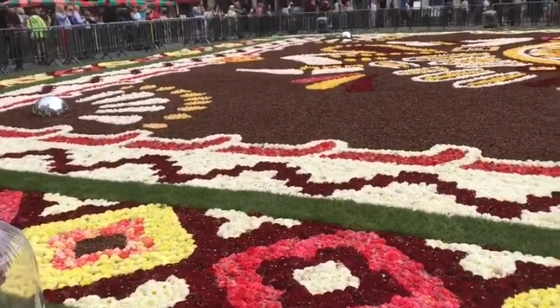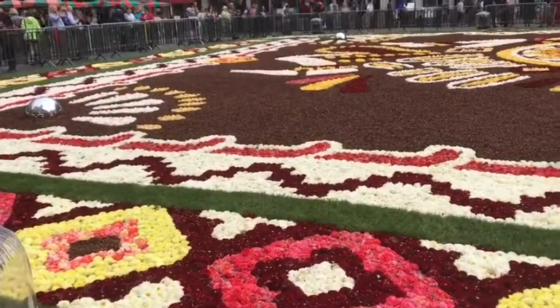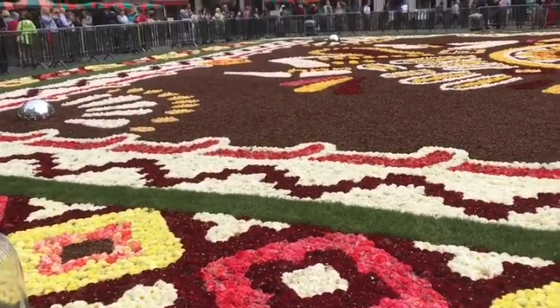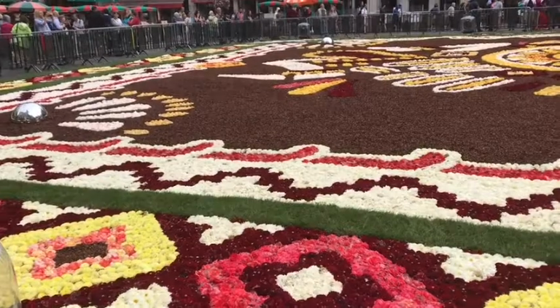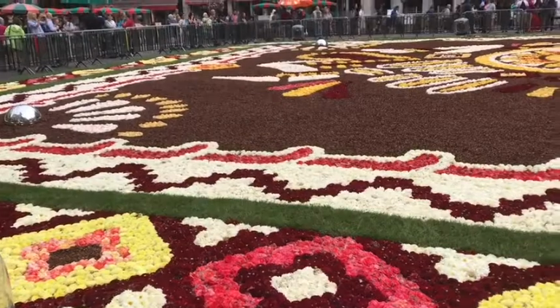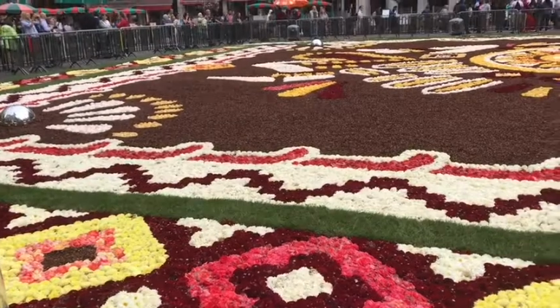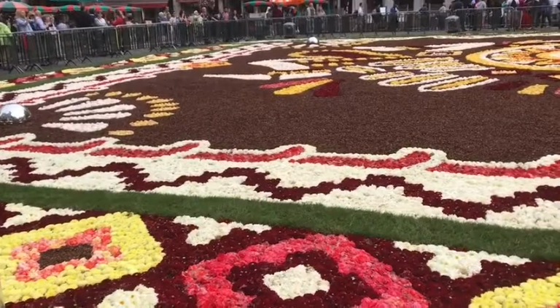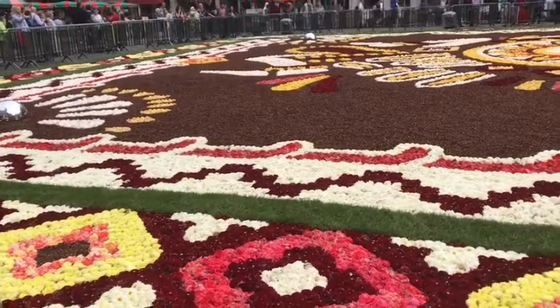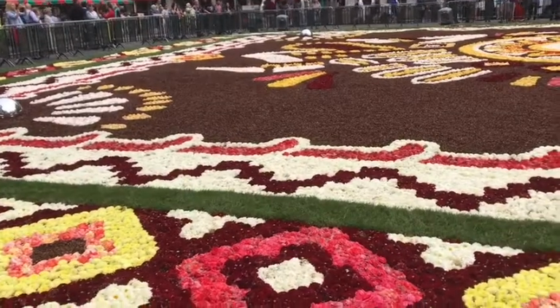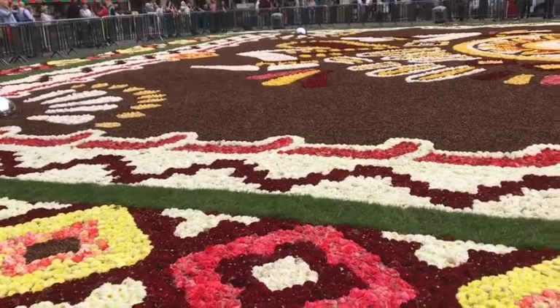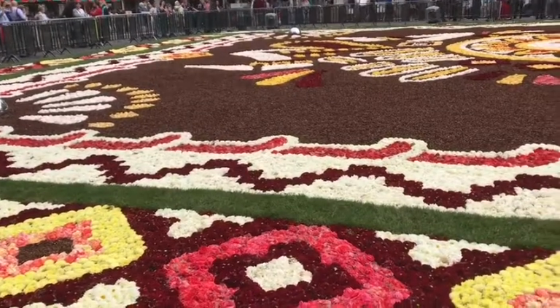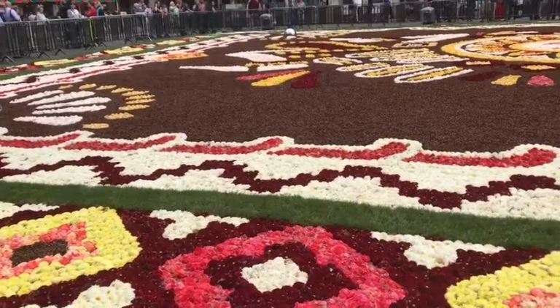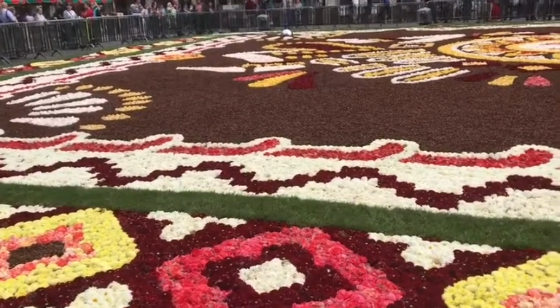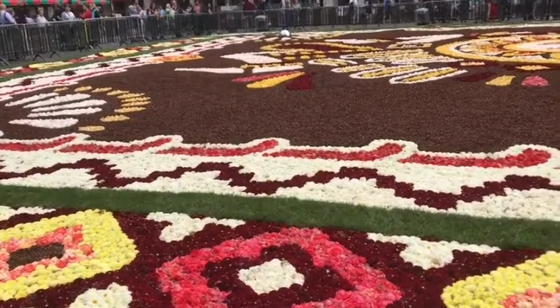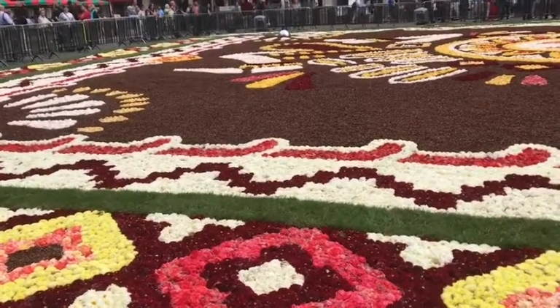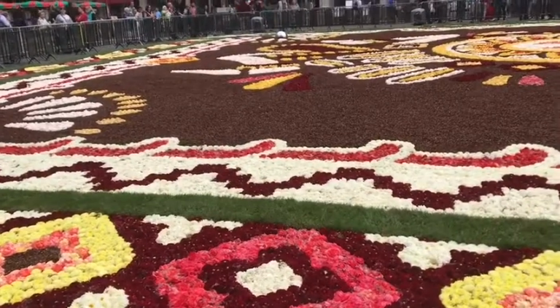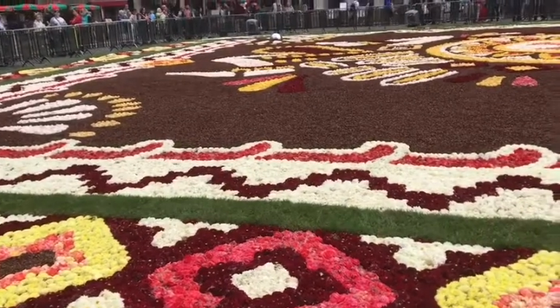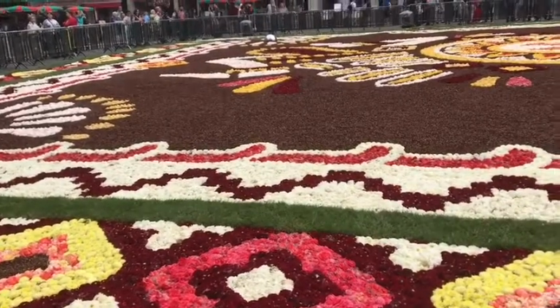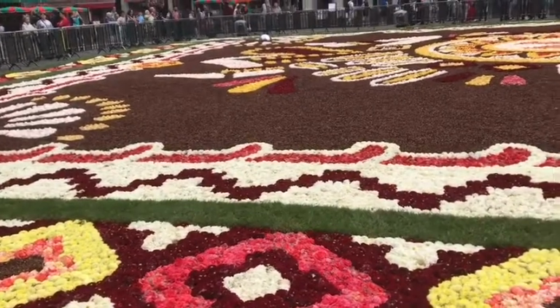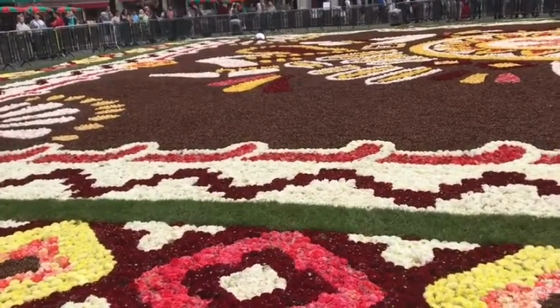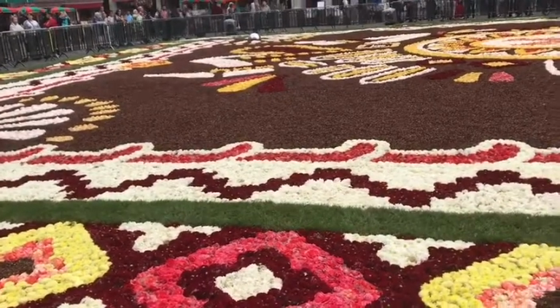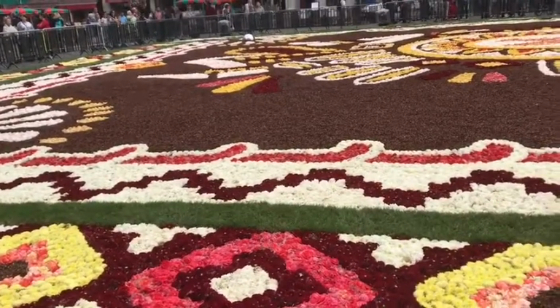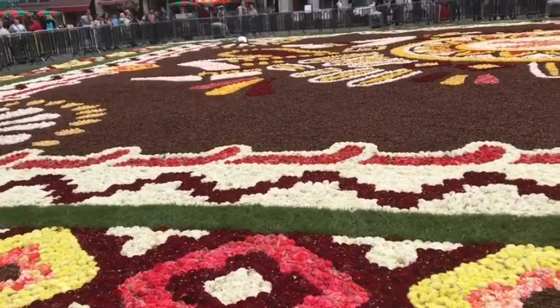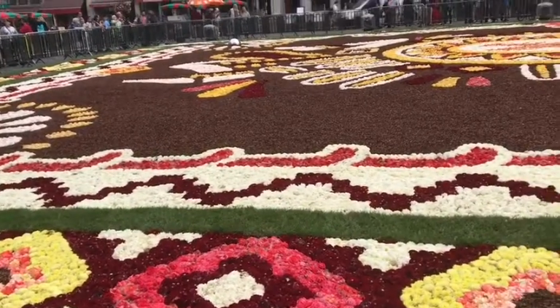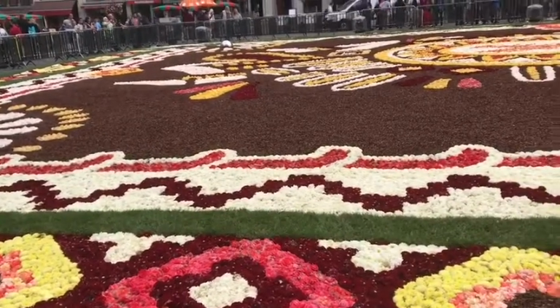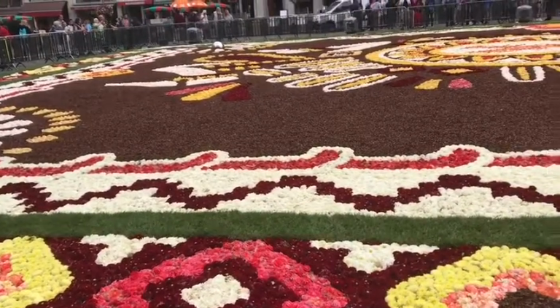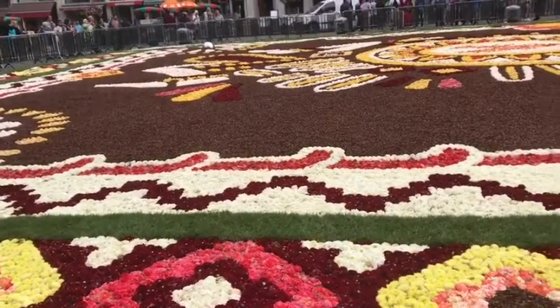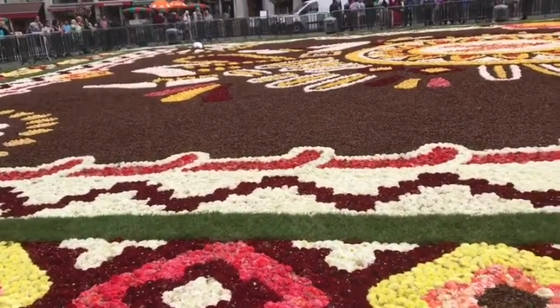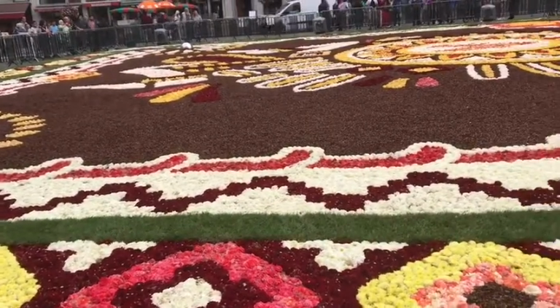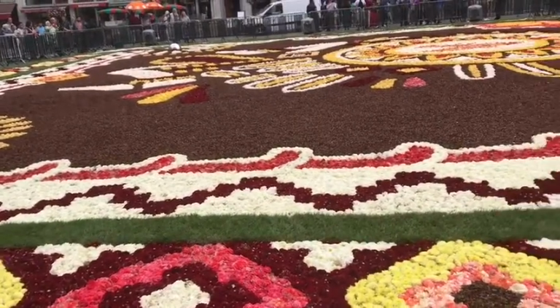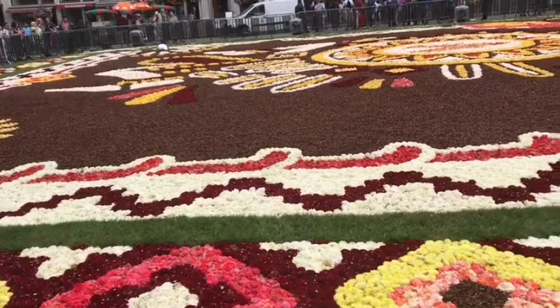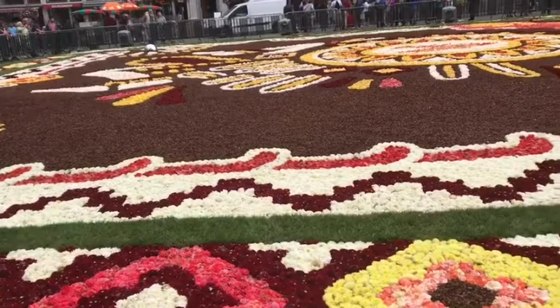It must take people hundreds of hours. Look at the detail.